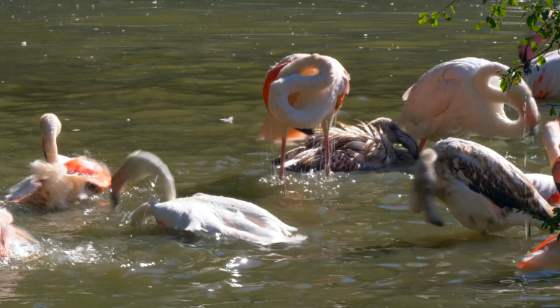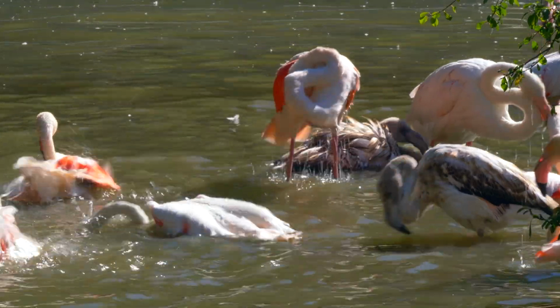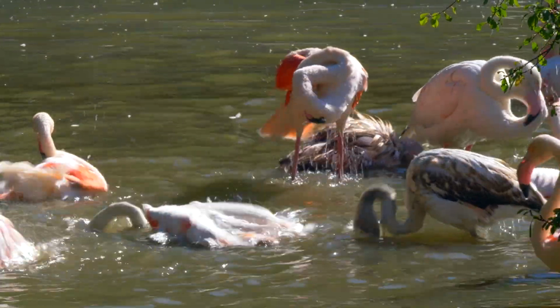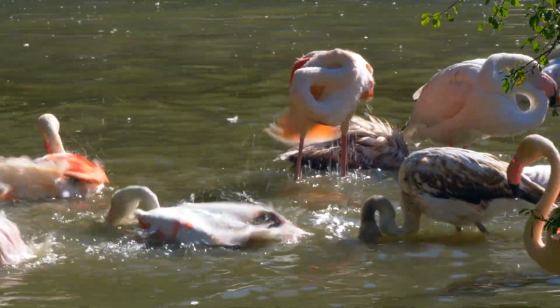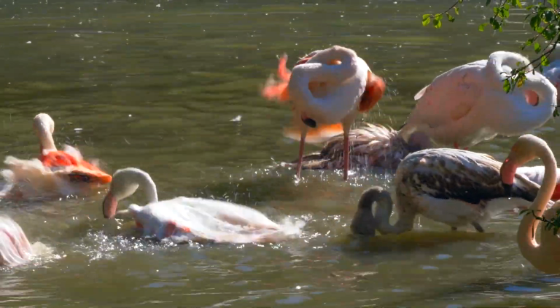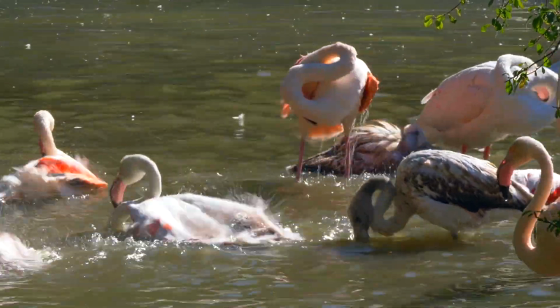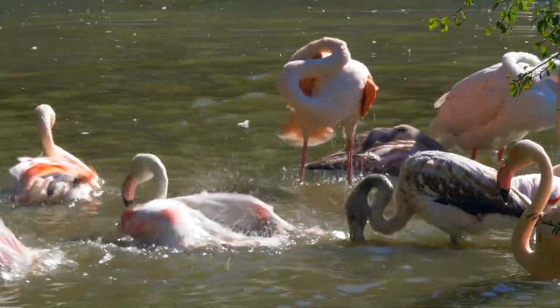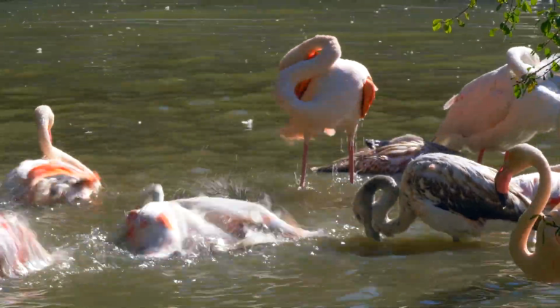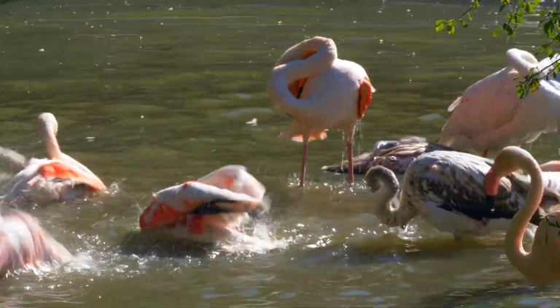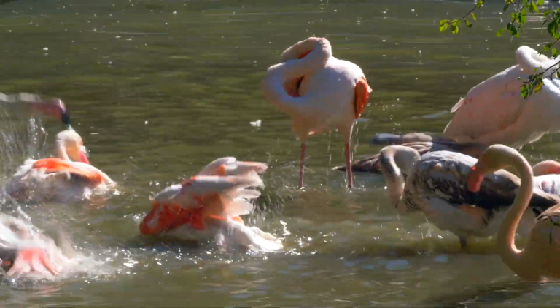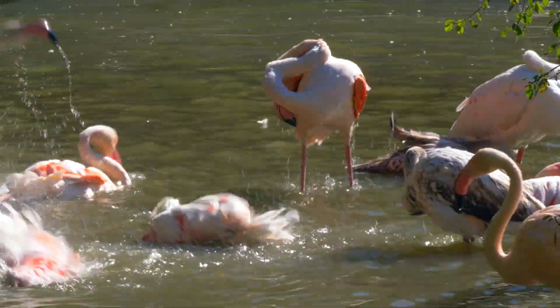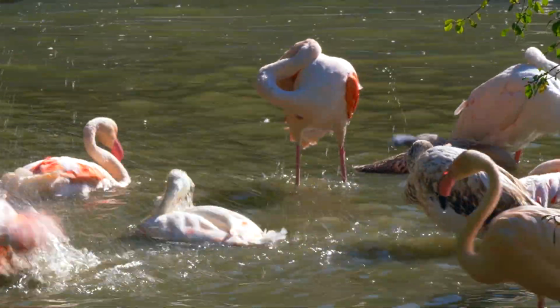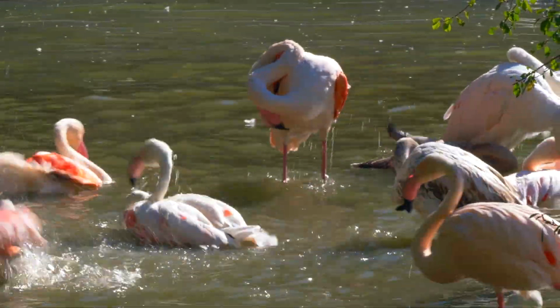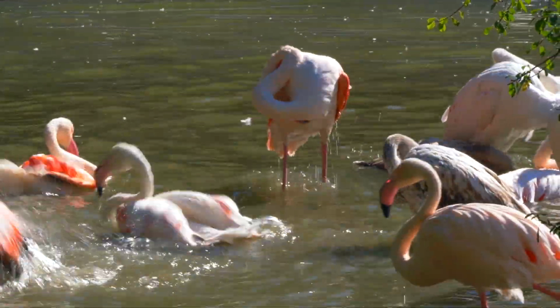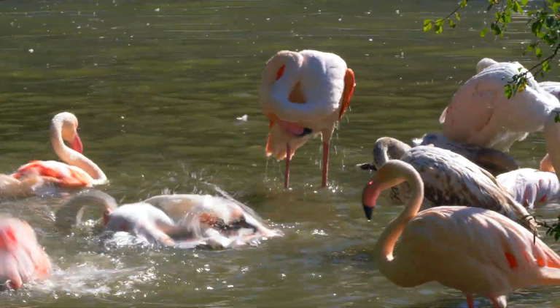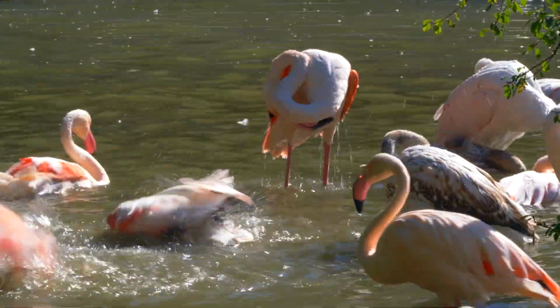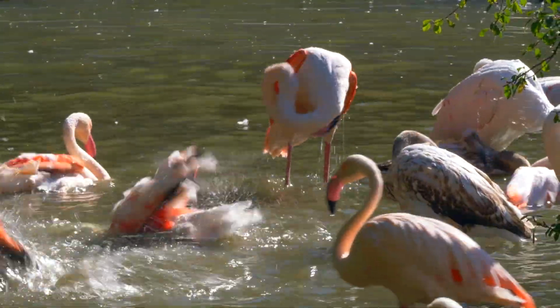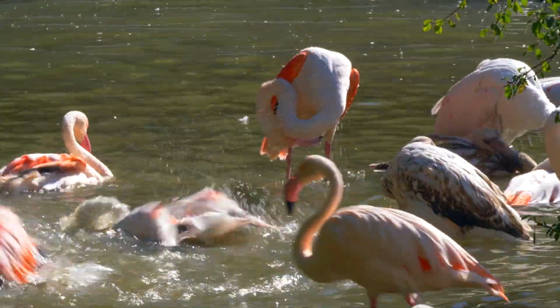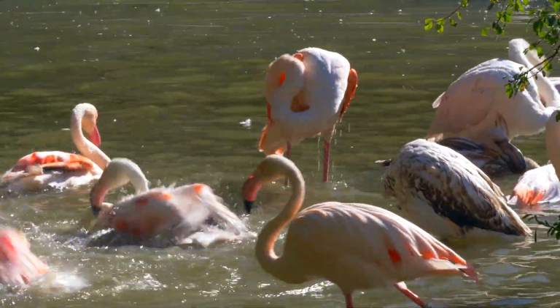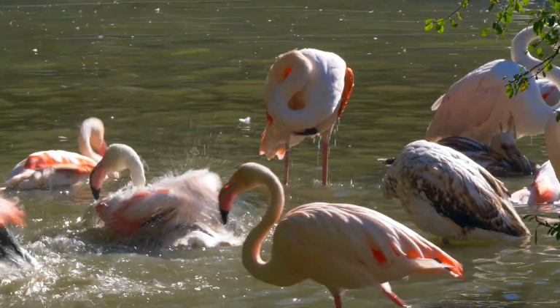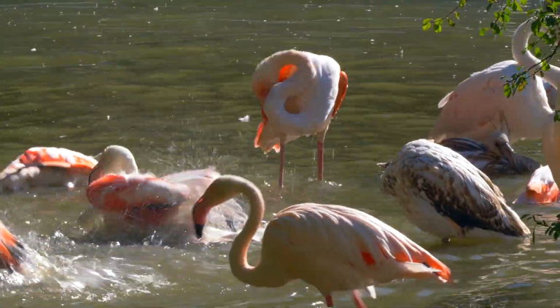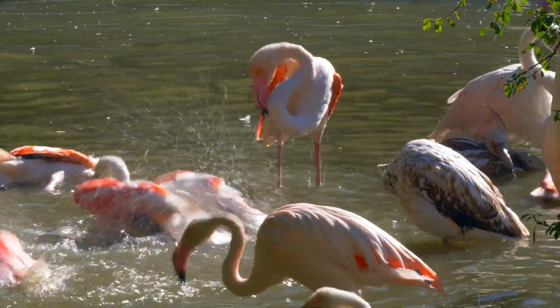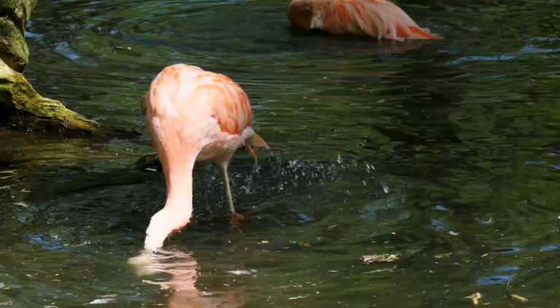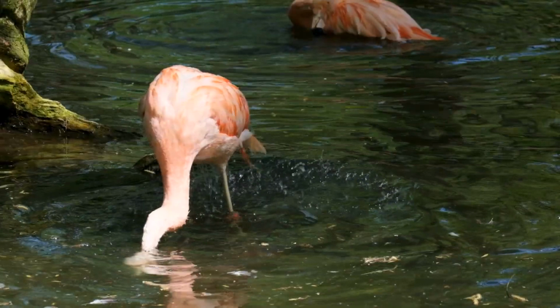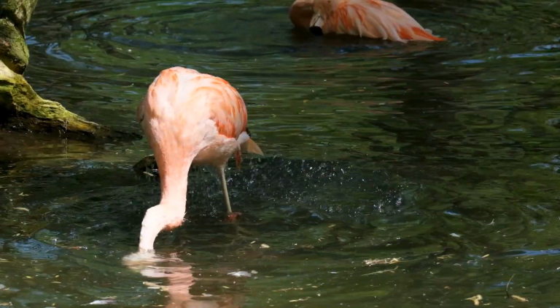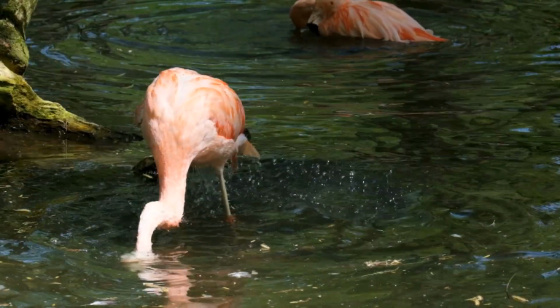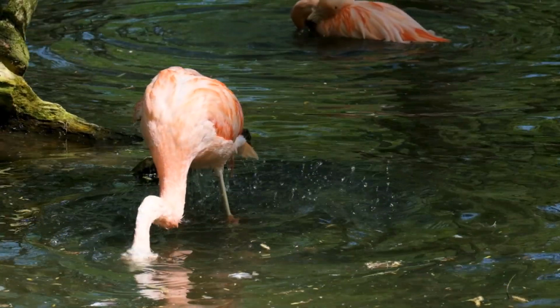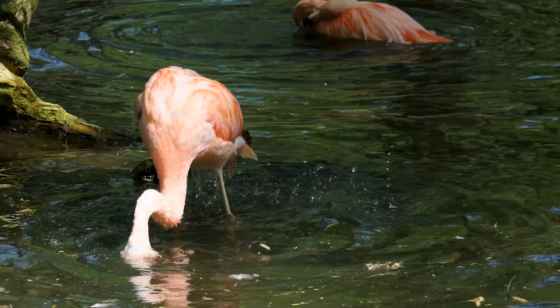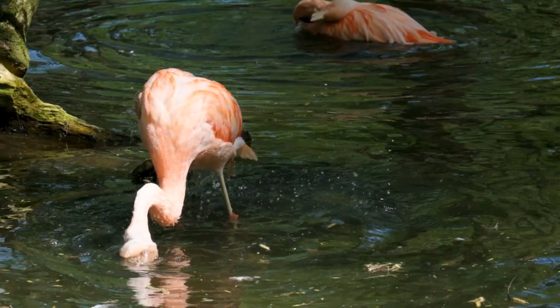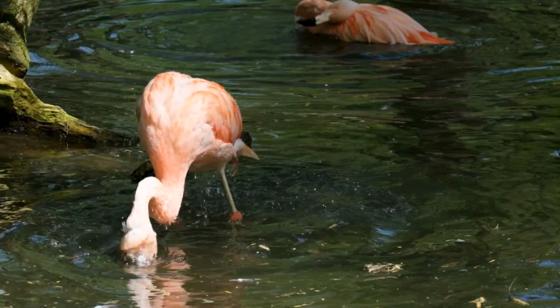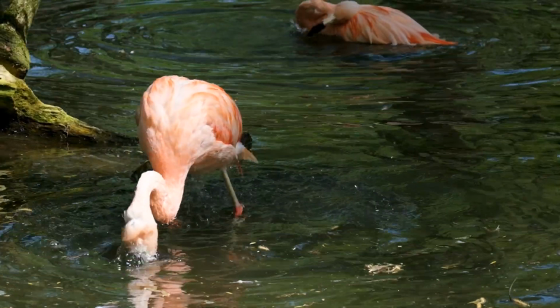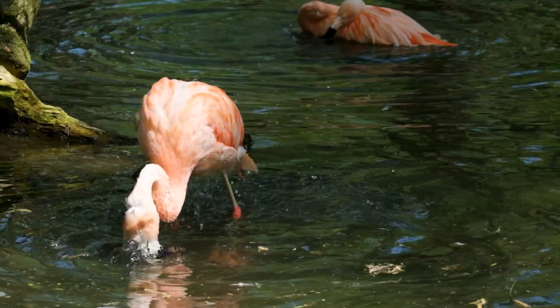Today on Animal World Plus, we will be talking about a flamboyant bird called the flamingo.